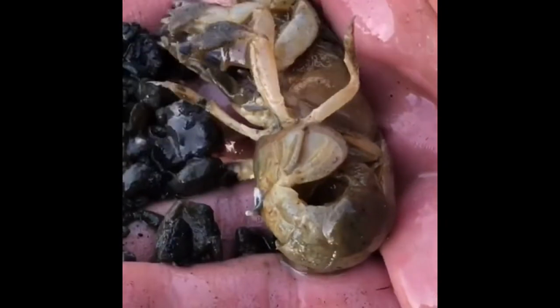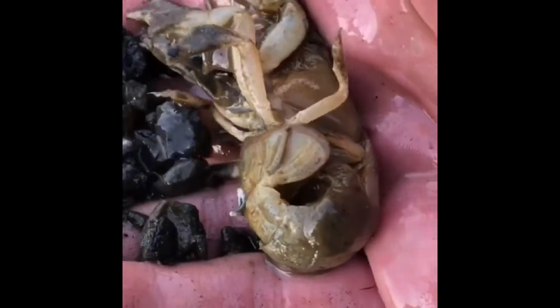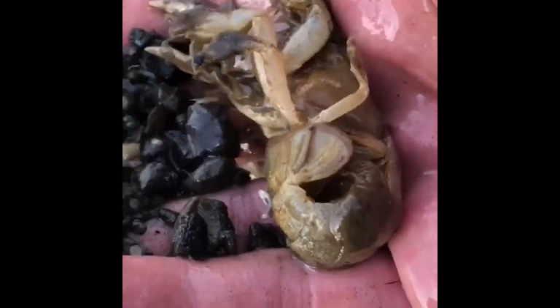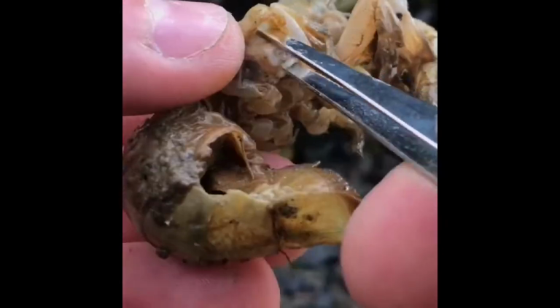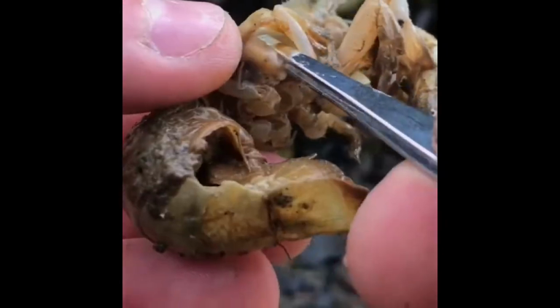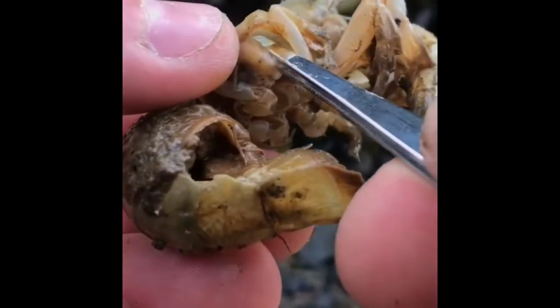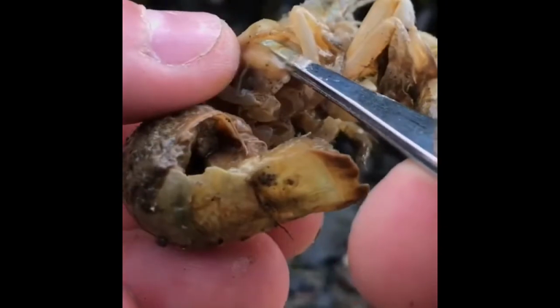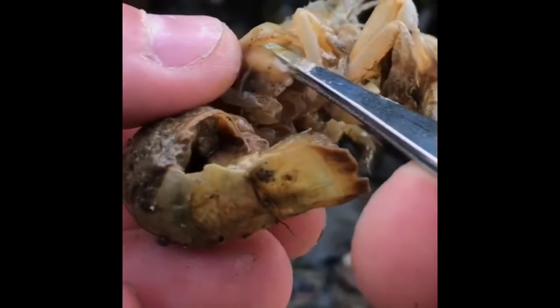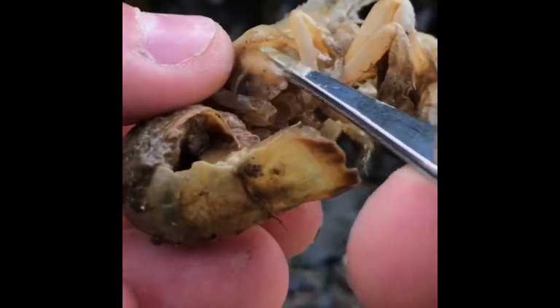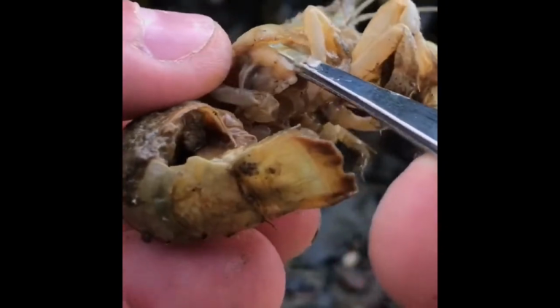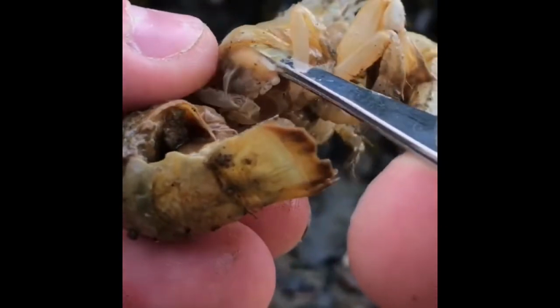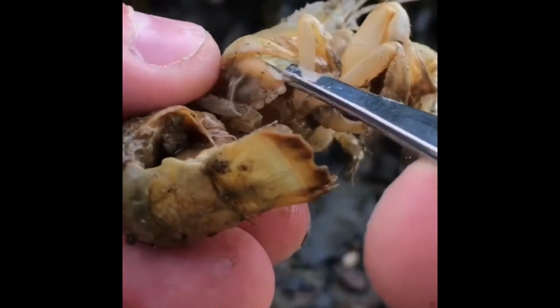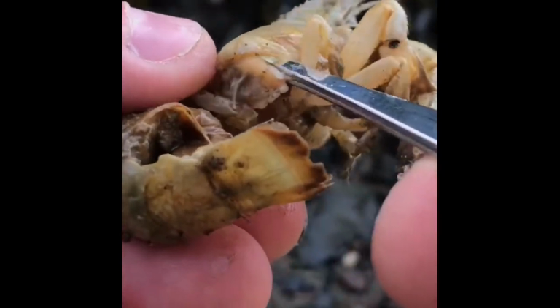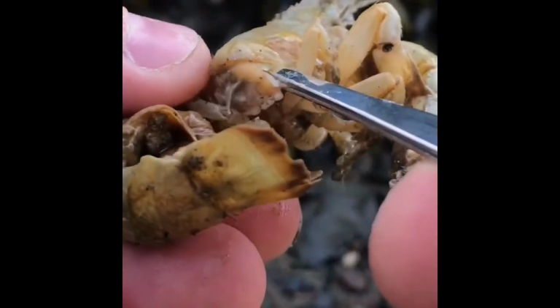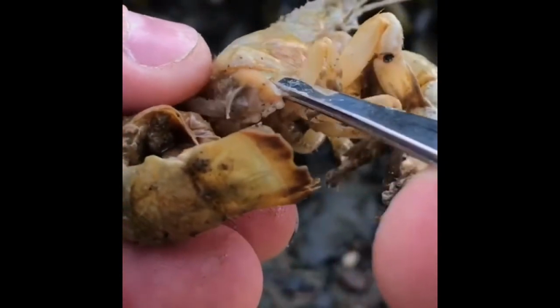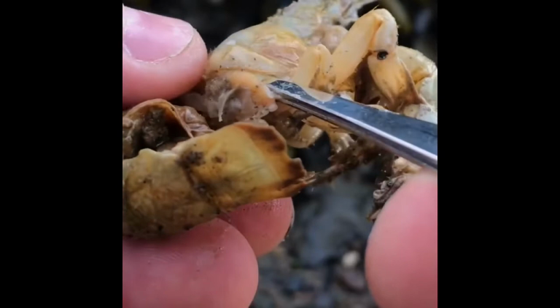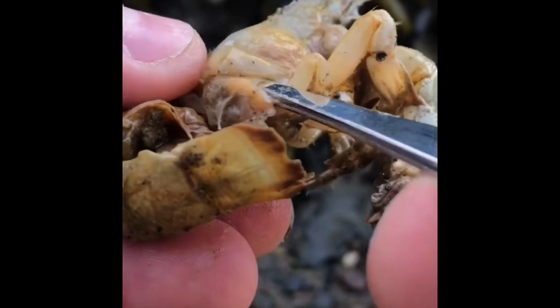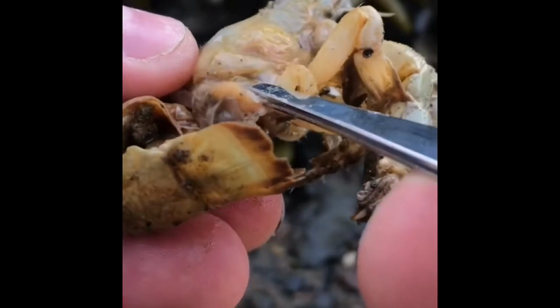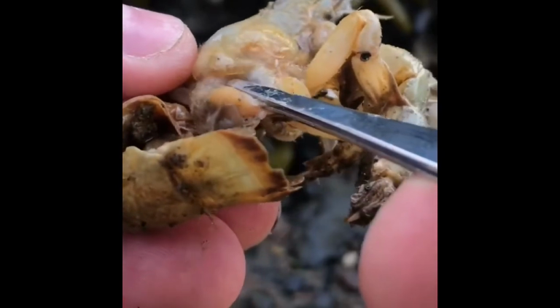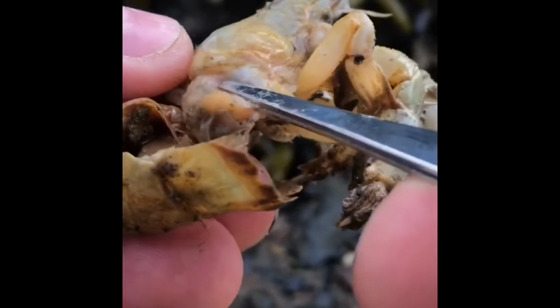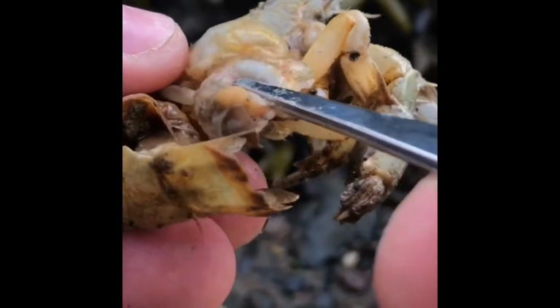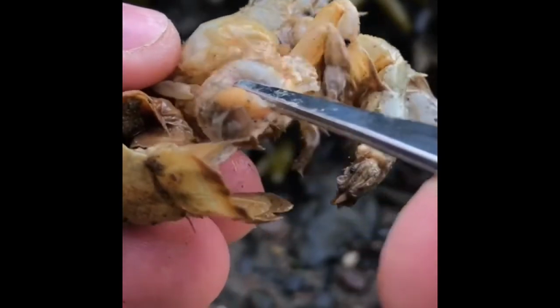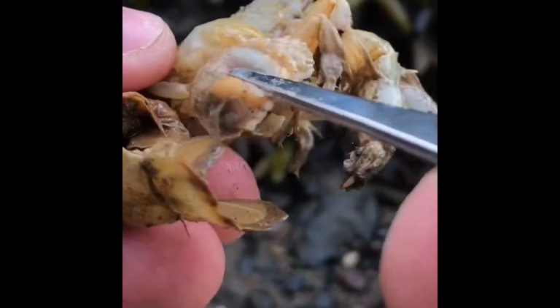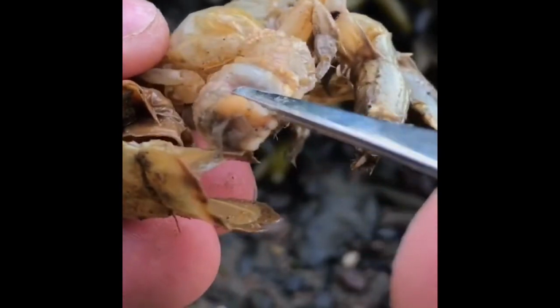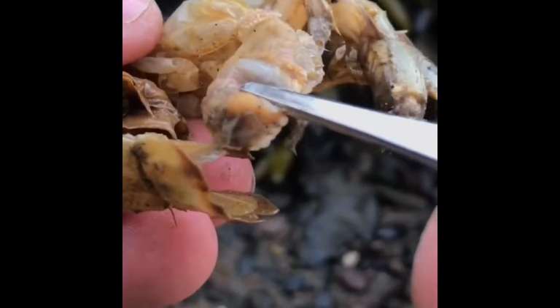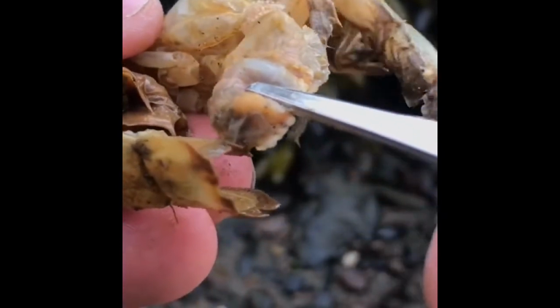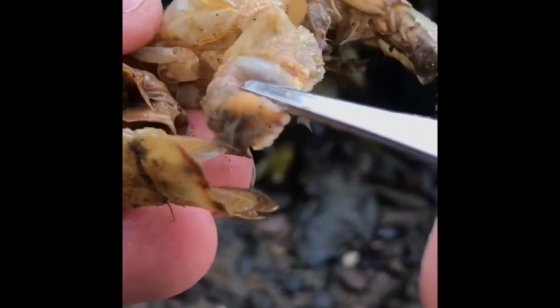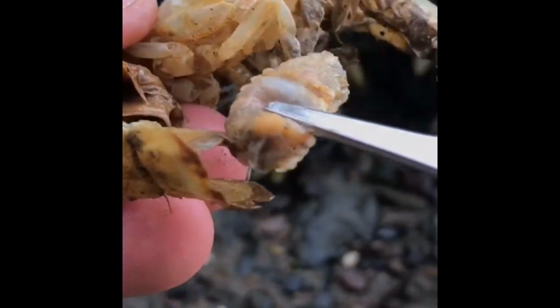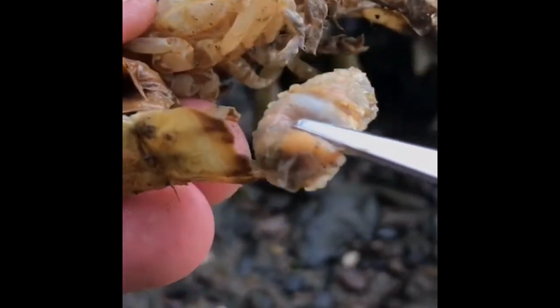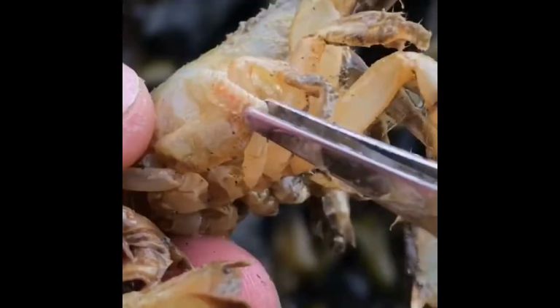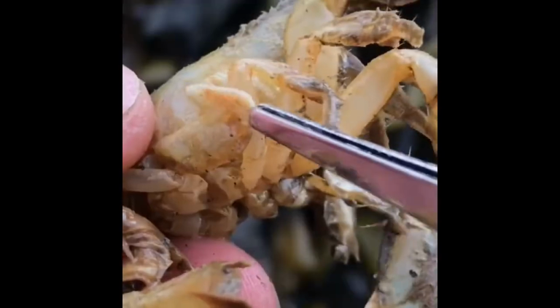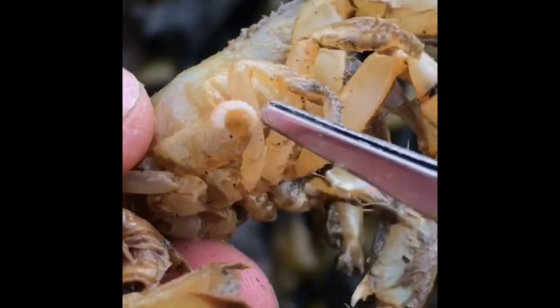You know who deserves hype? Shrimp deserve hype. They're being attacked by invasive parasites.